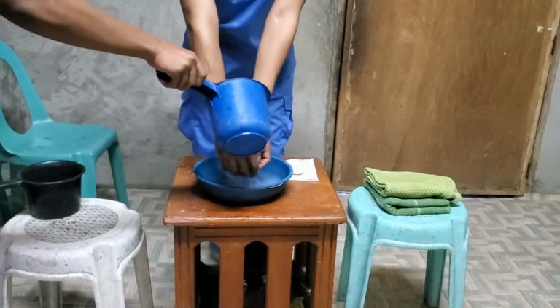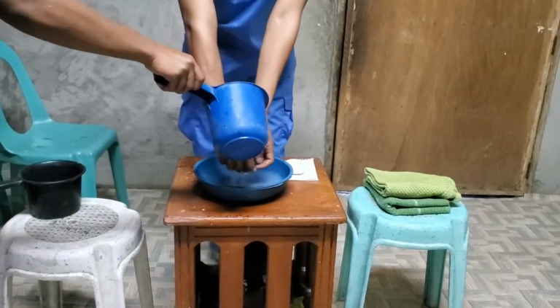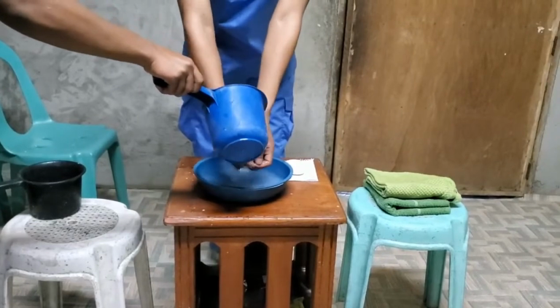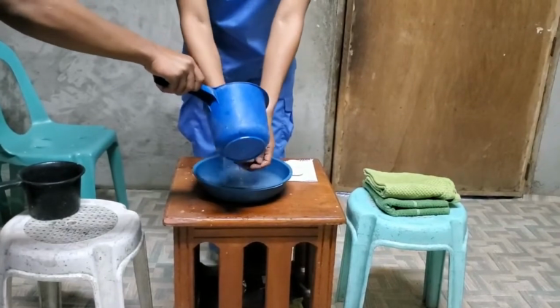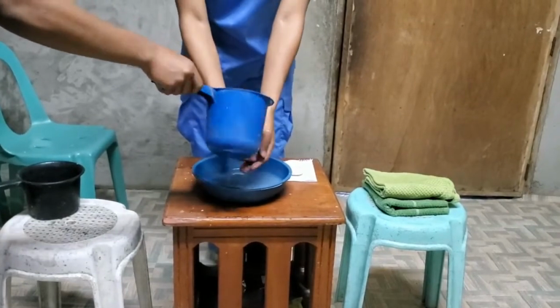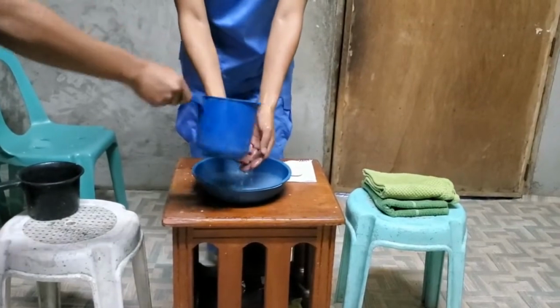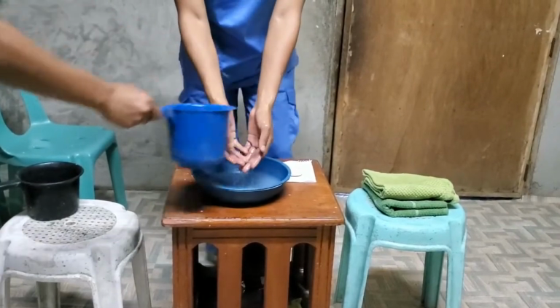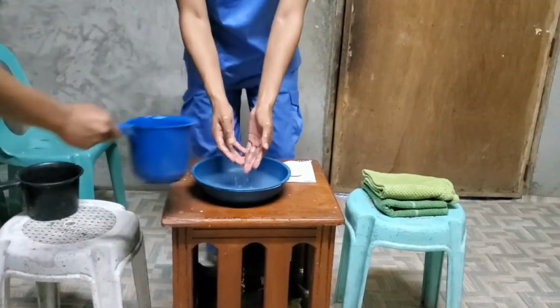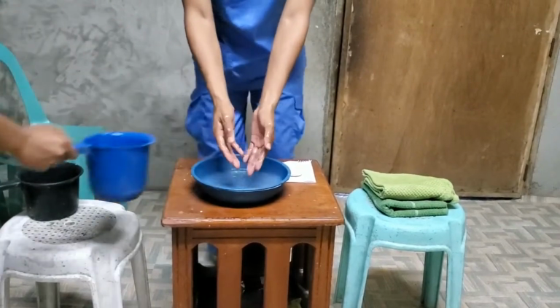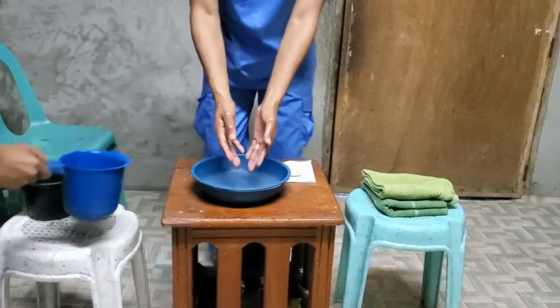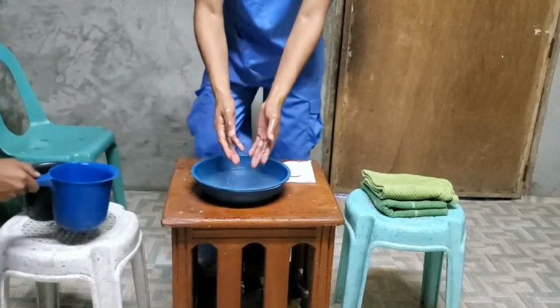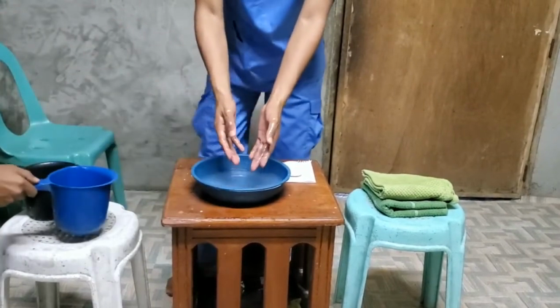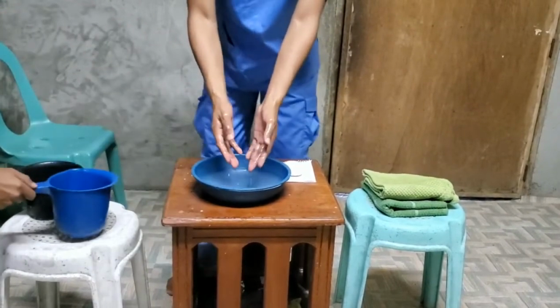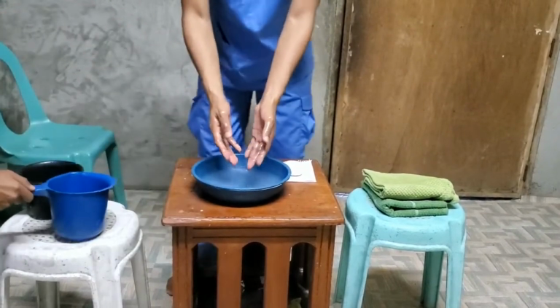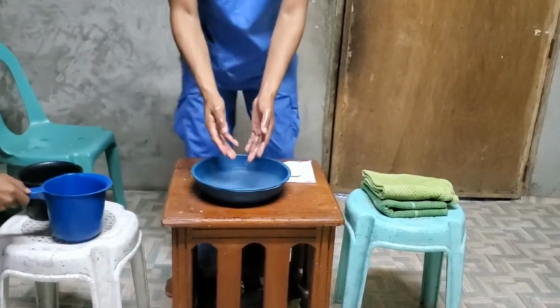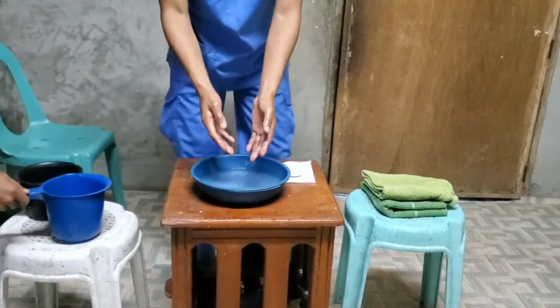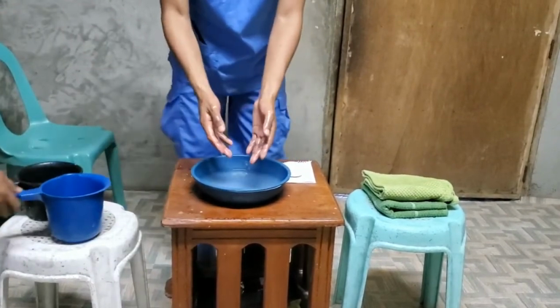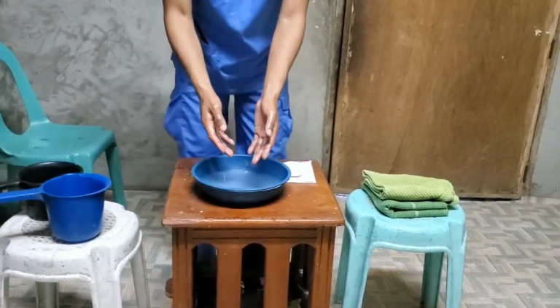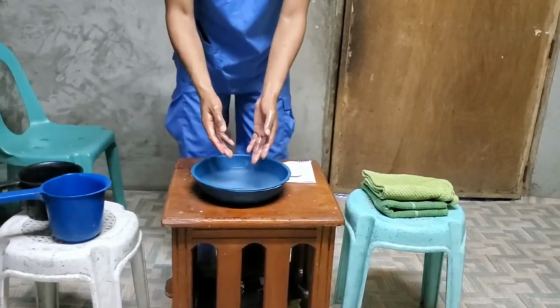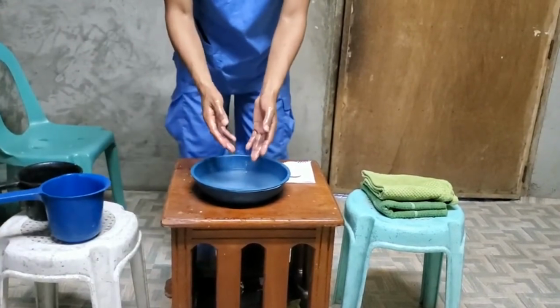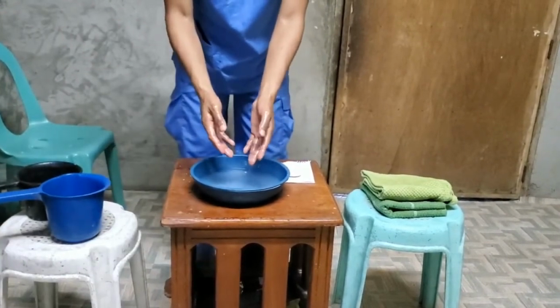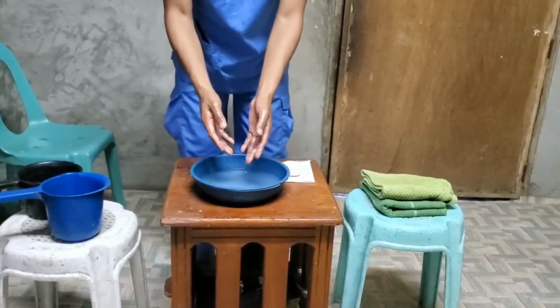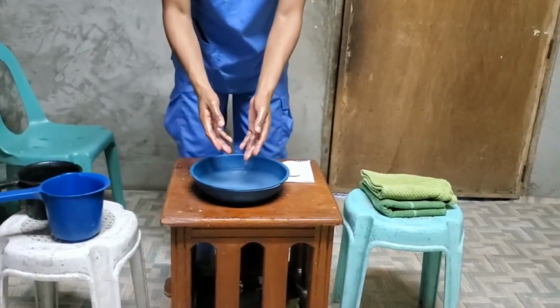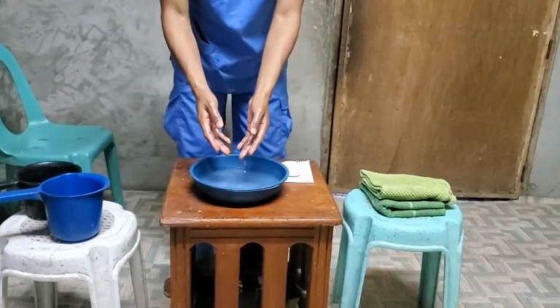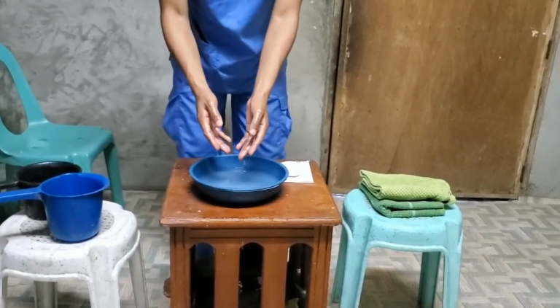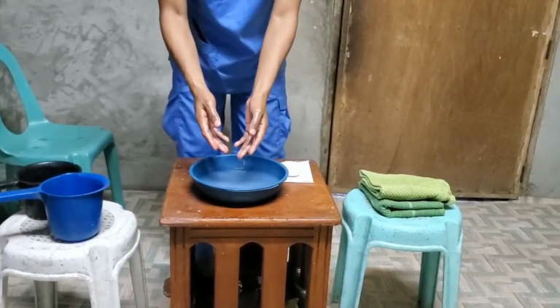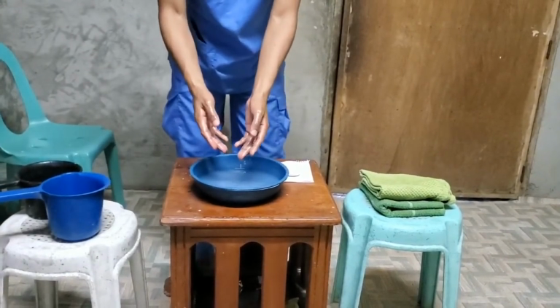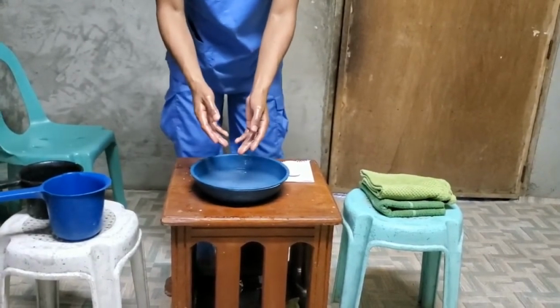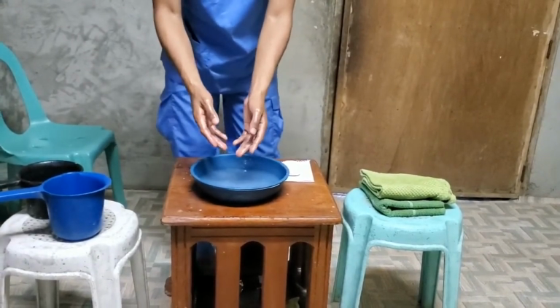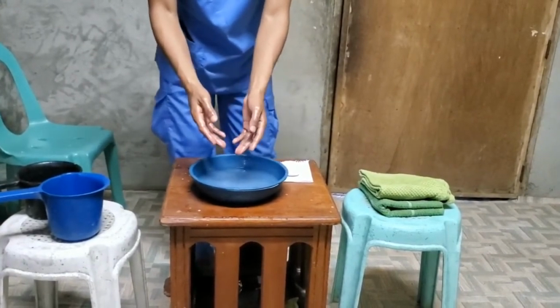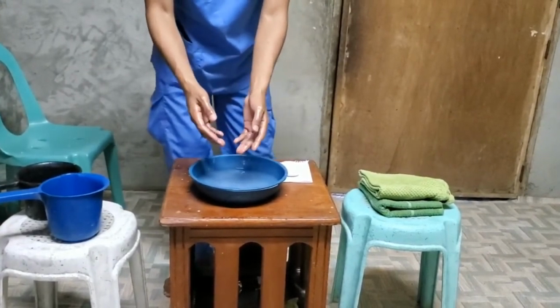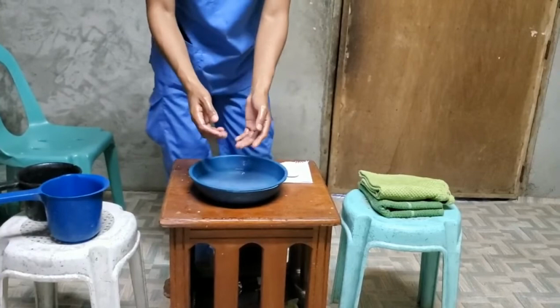After rinsing your hands, dry your hands using a clean towel.